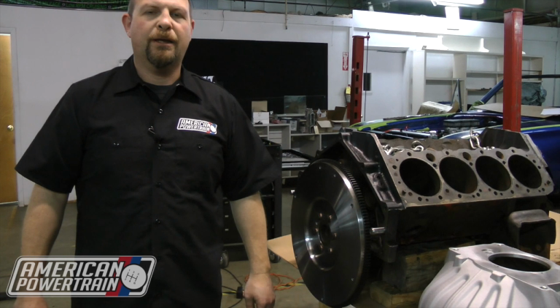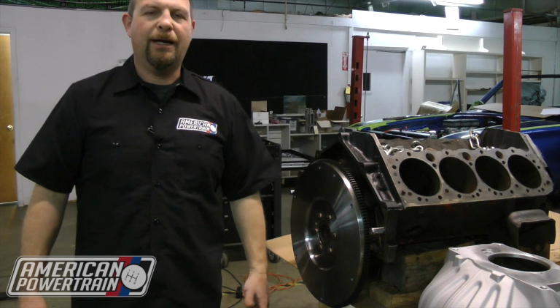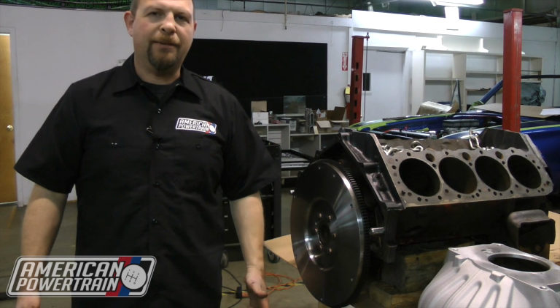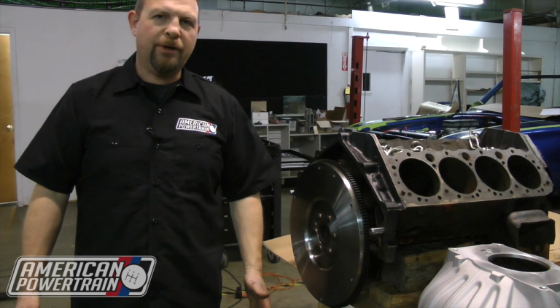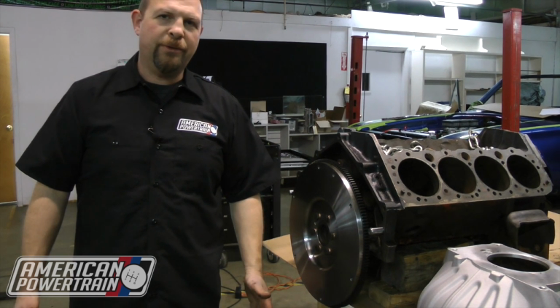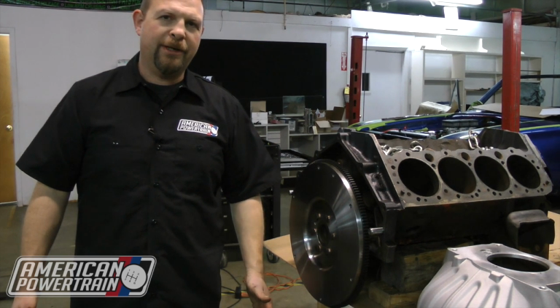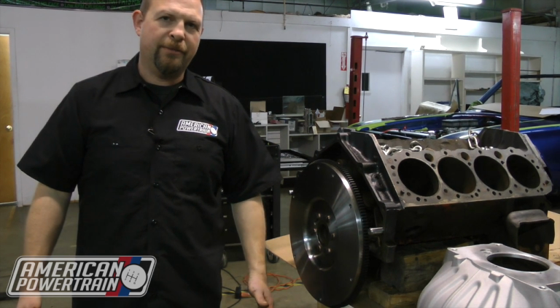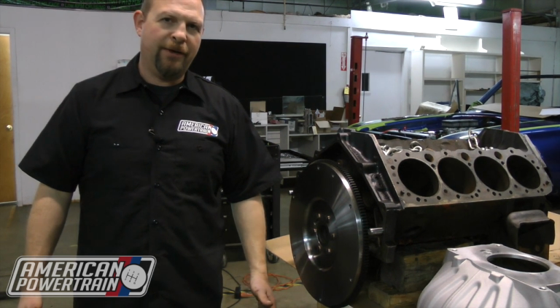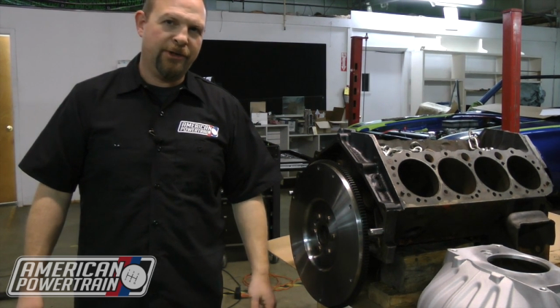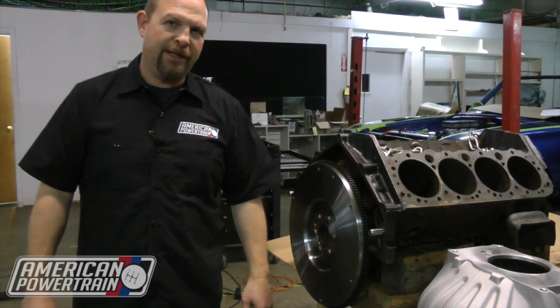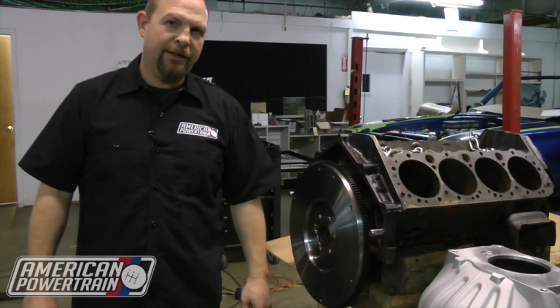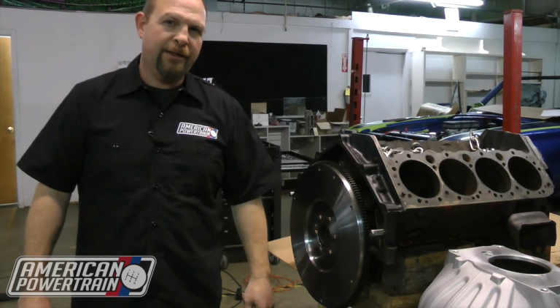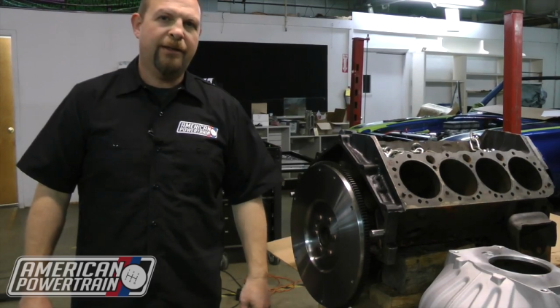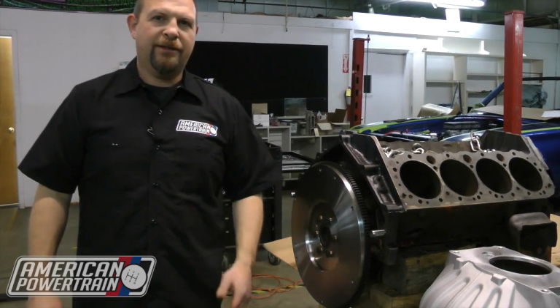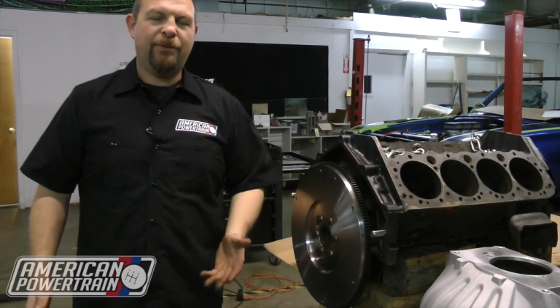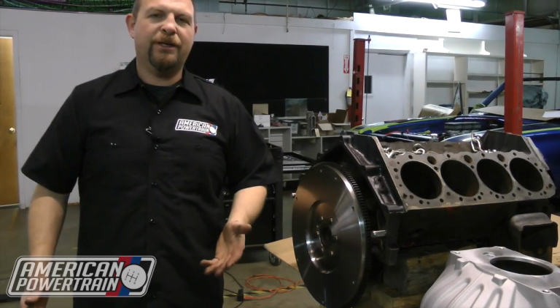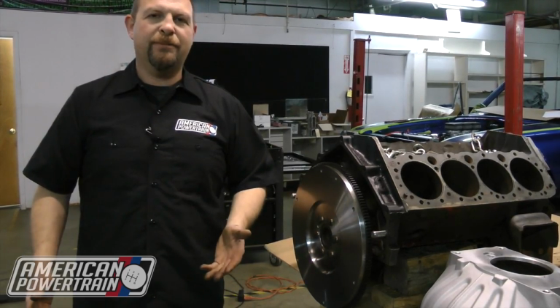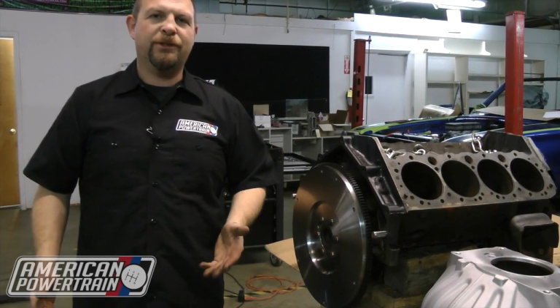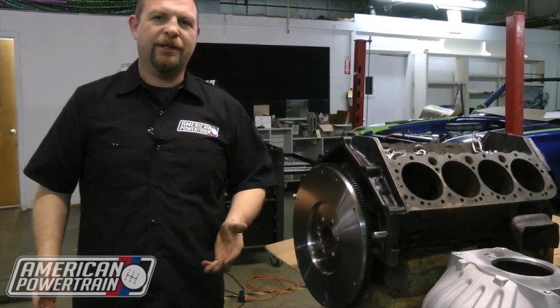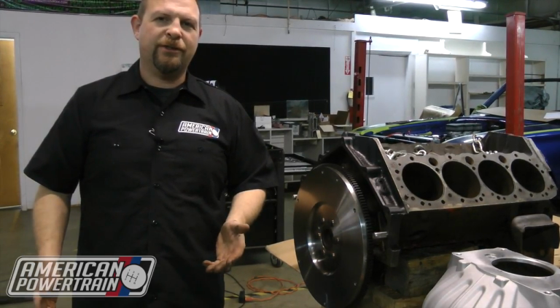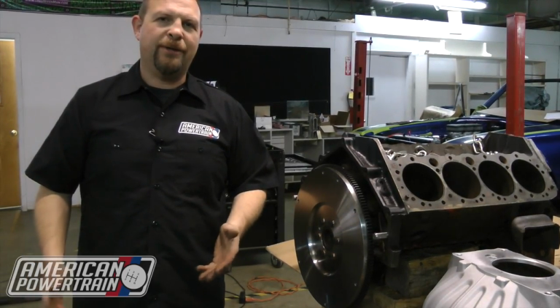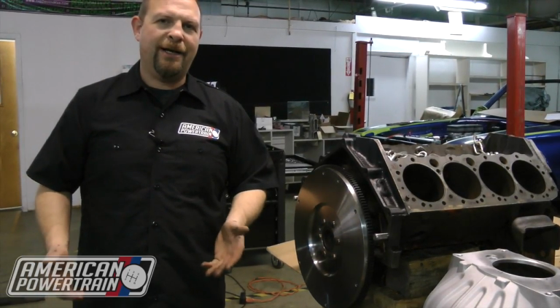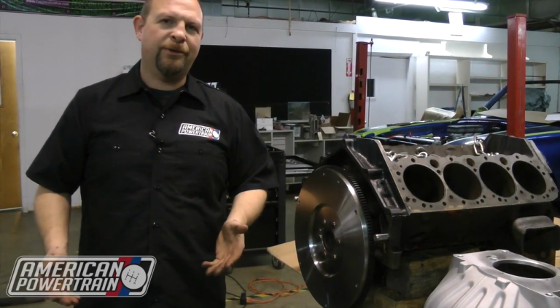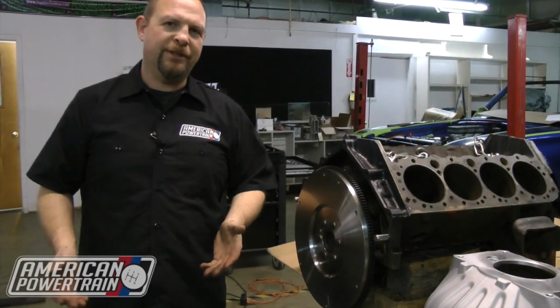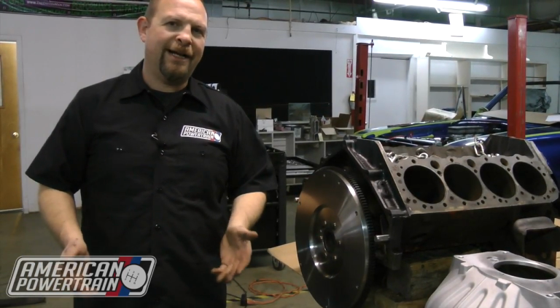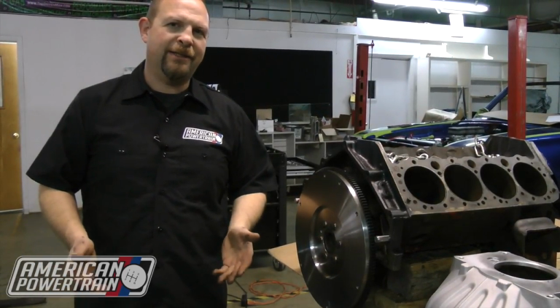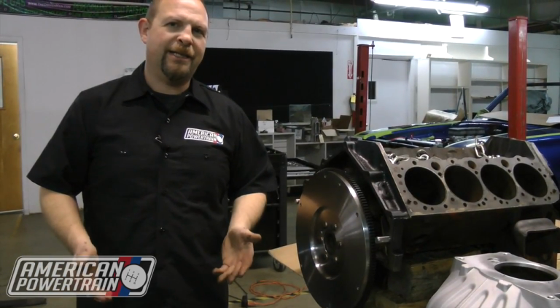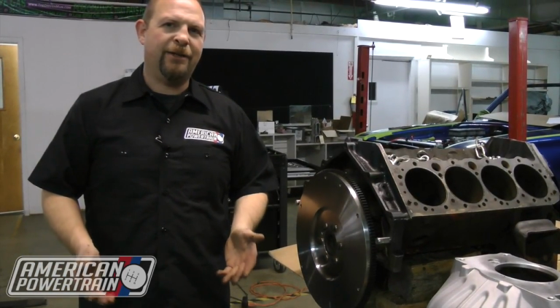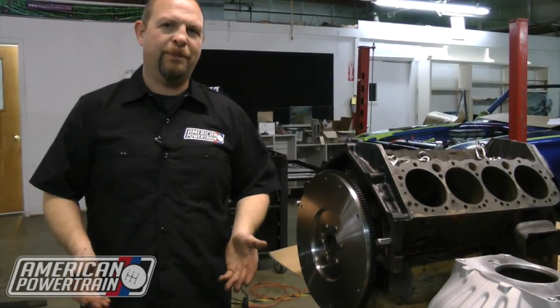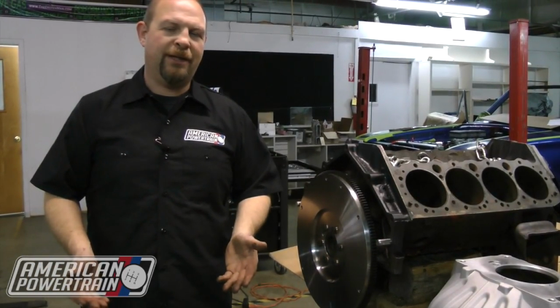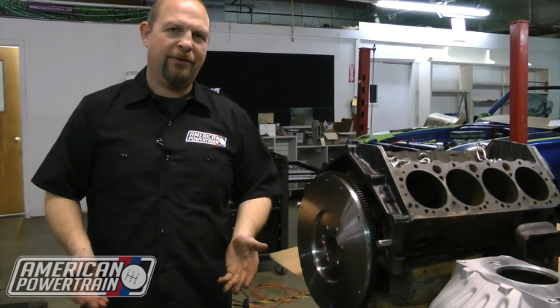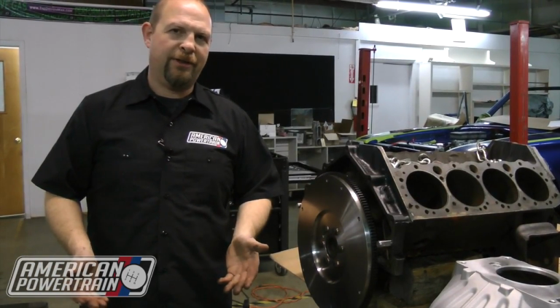Hi, I'm Gray with American Powertrain. Today we're going to demonstrate to you how to dial indicate your bell housing.